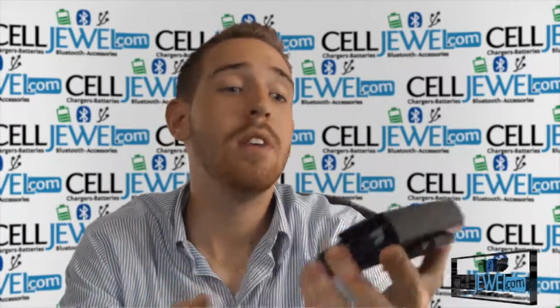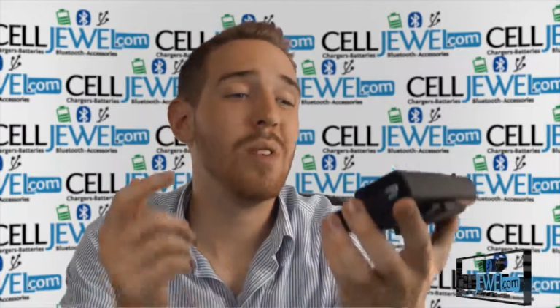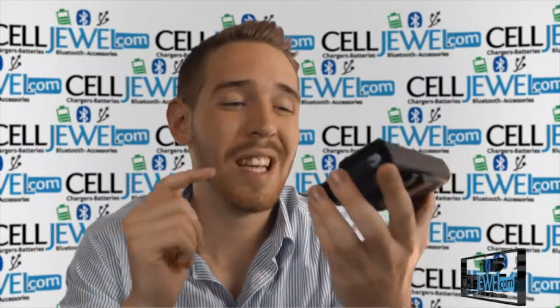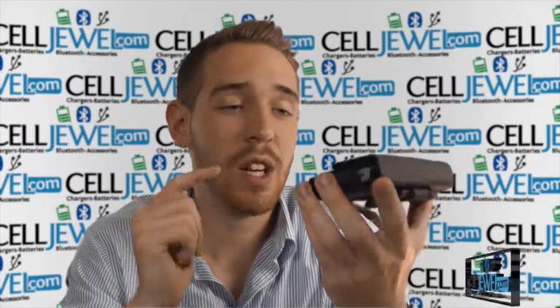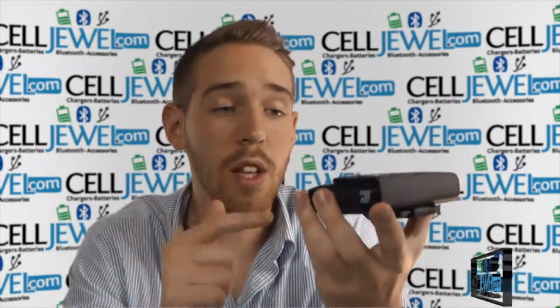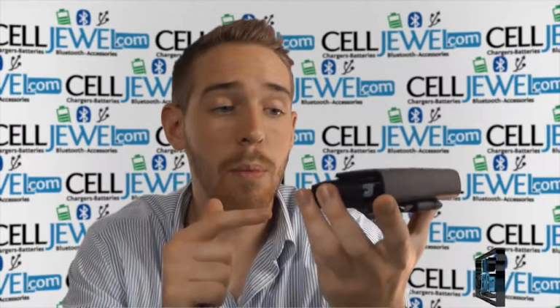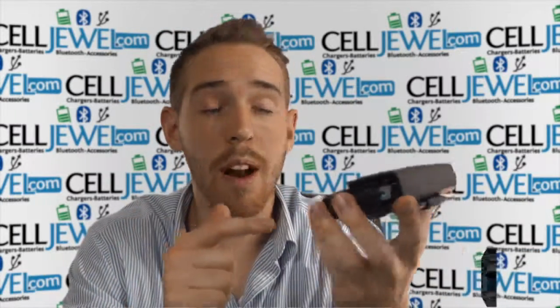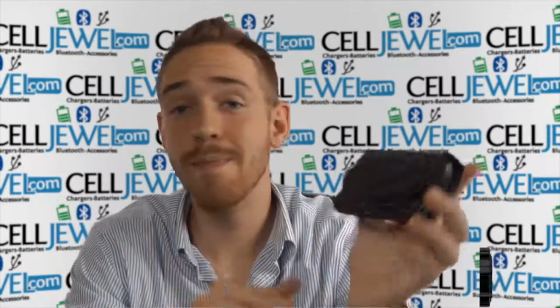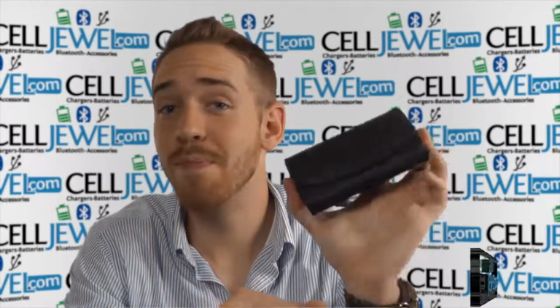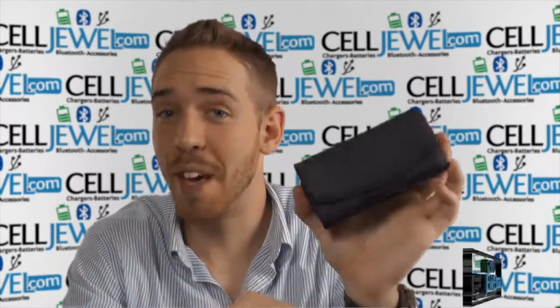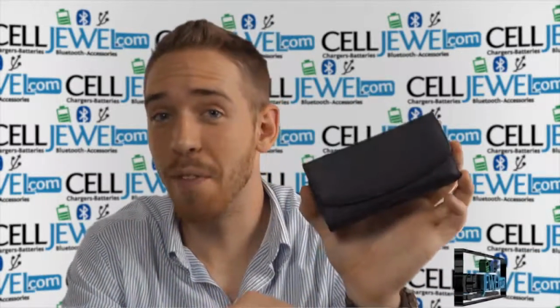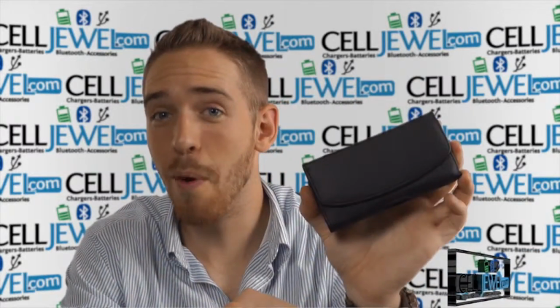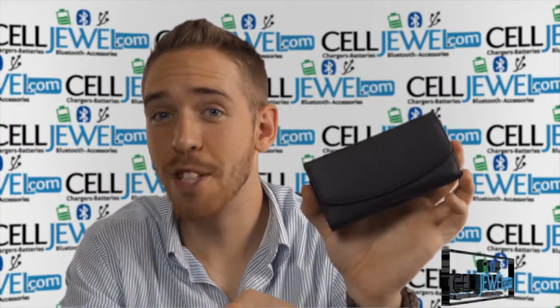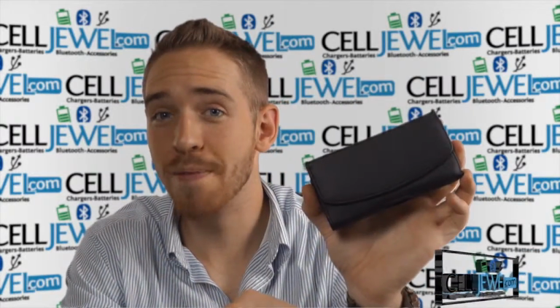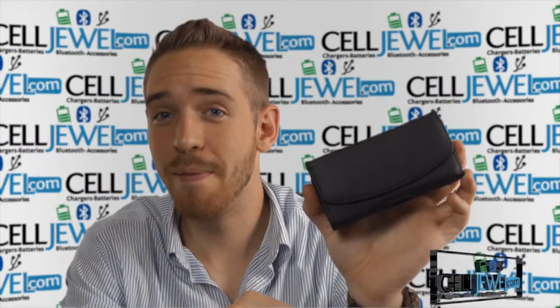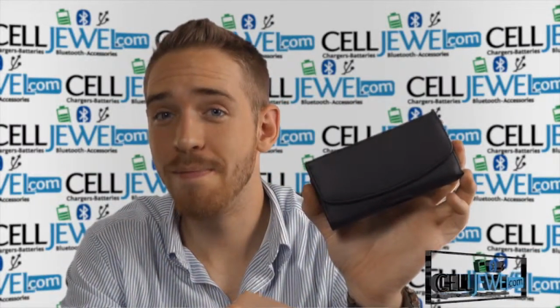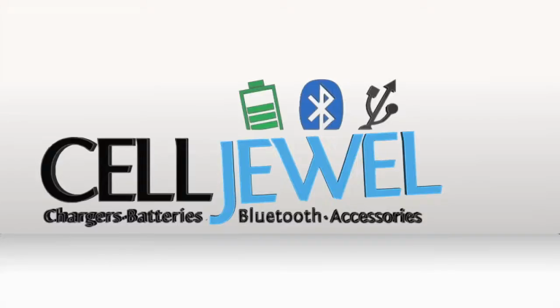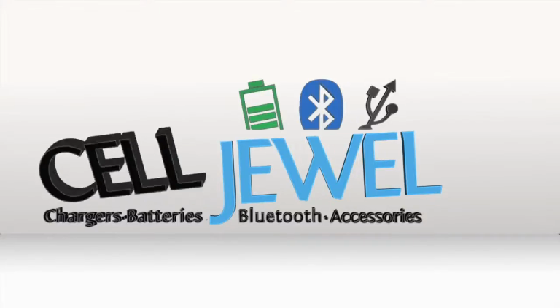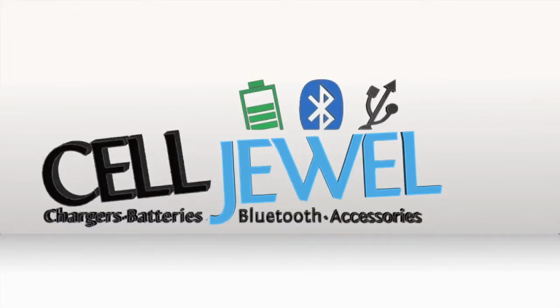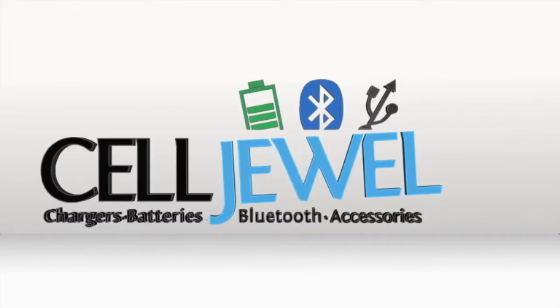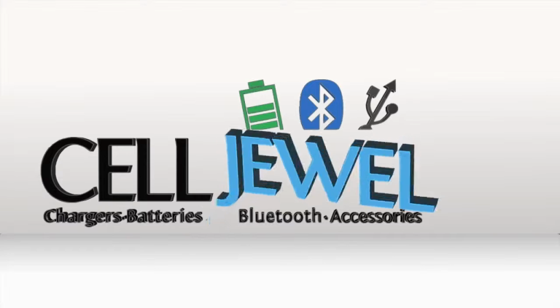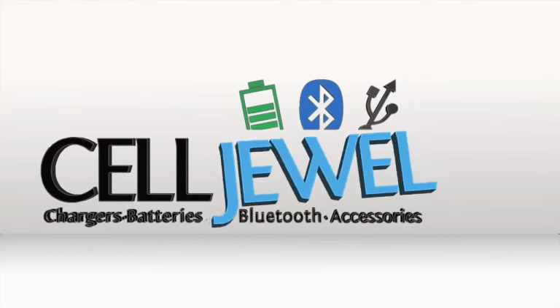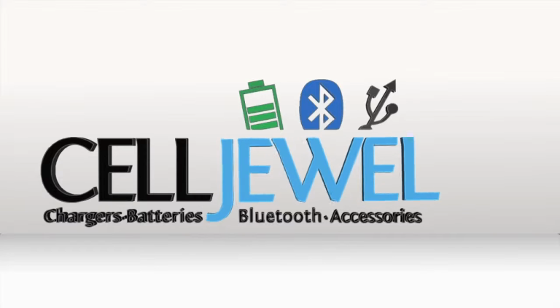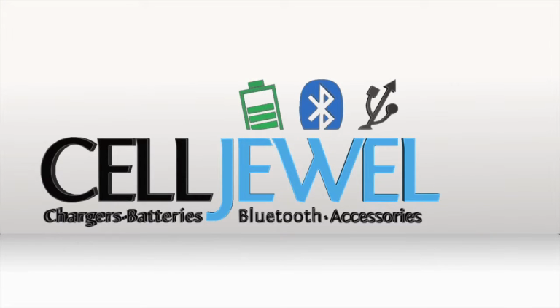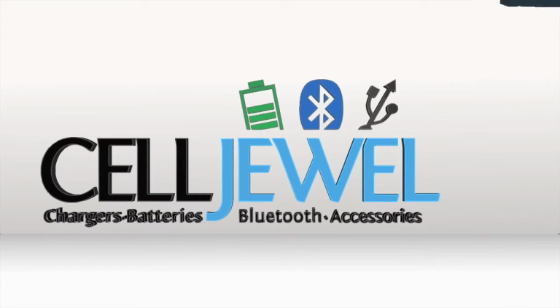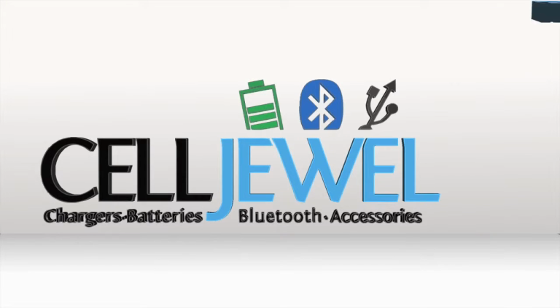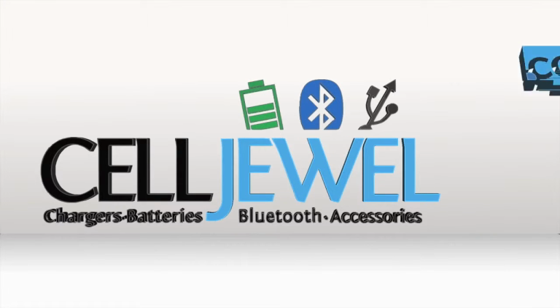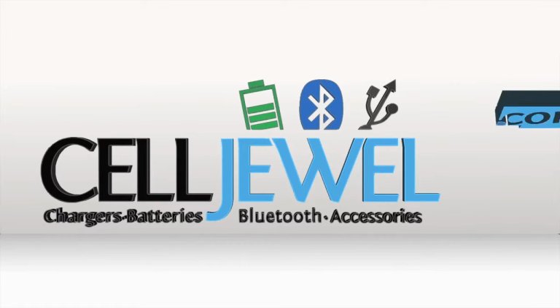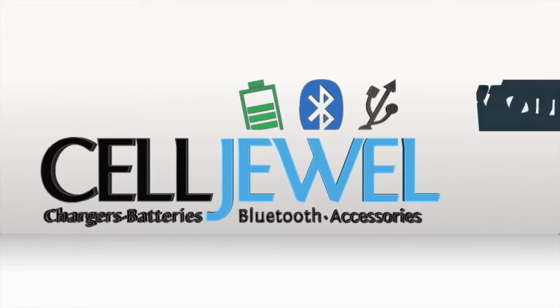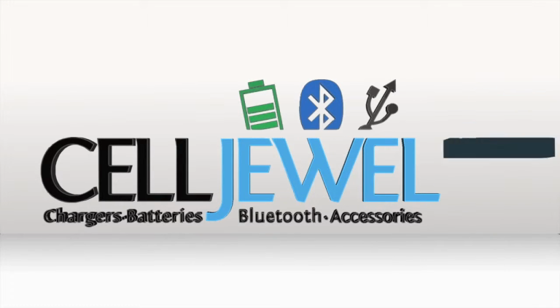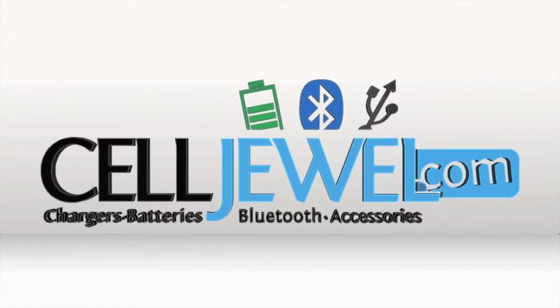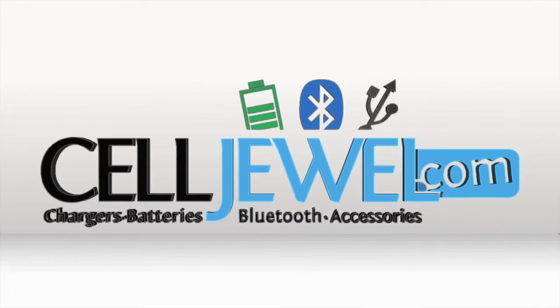So it's a good little product. Thank you for watching. Go to www.selljewel.com to buy this product today.